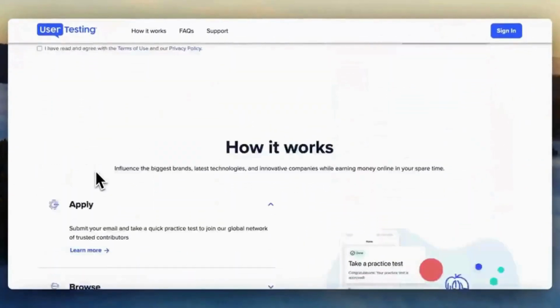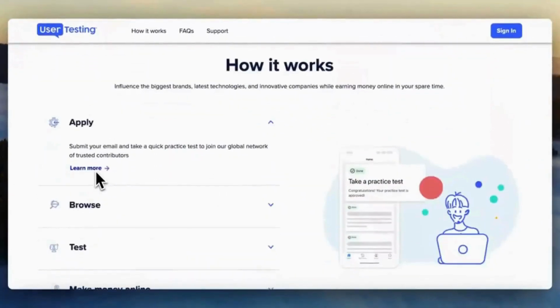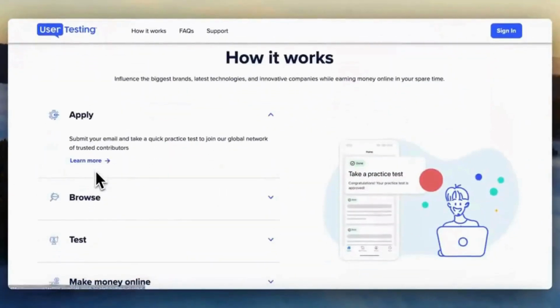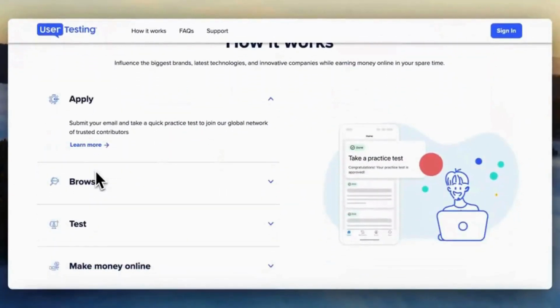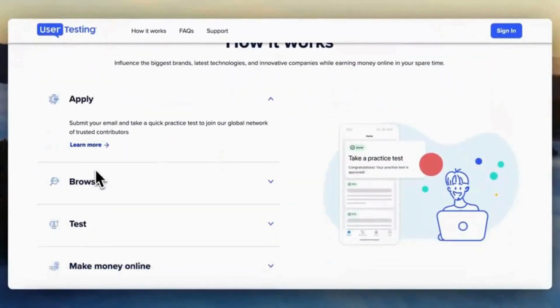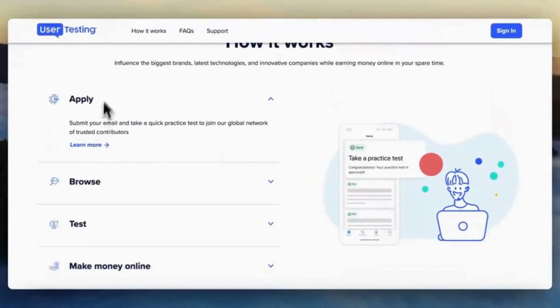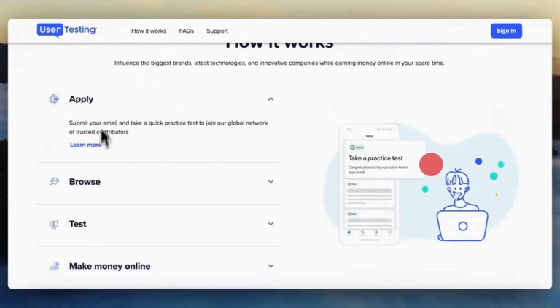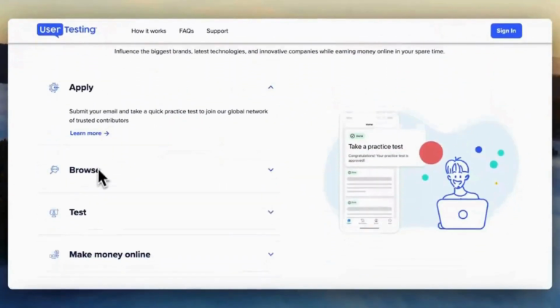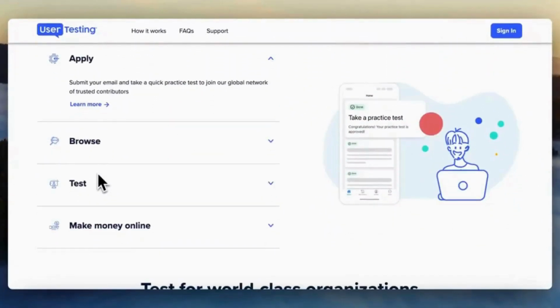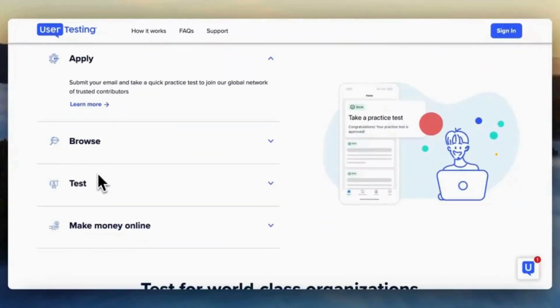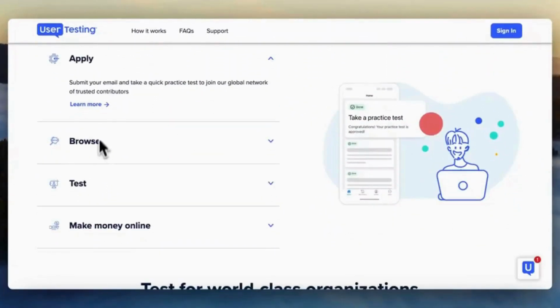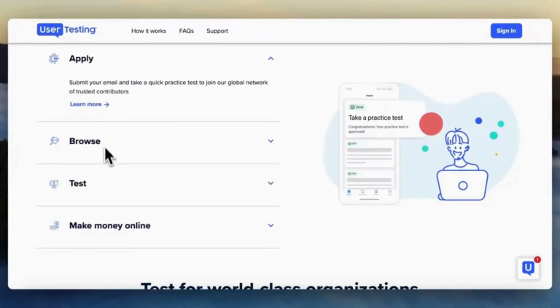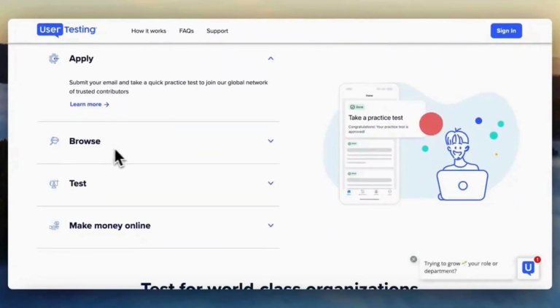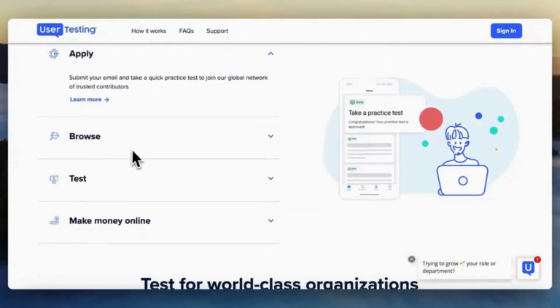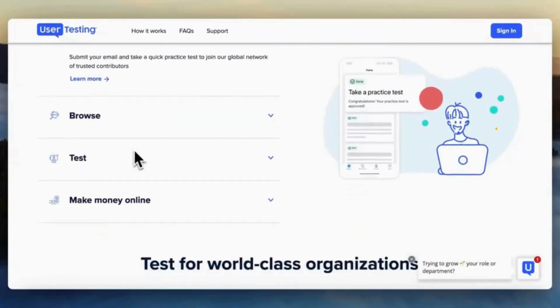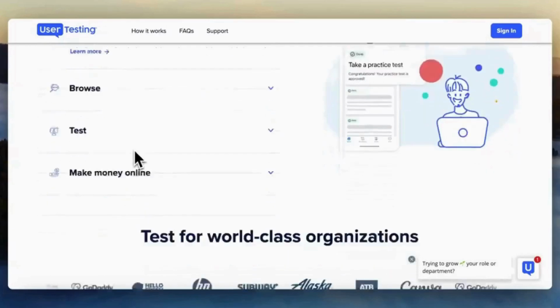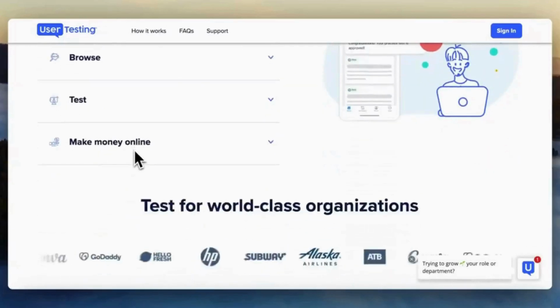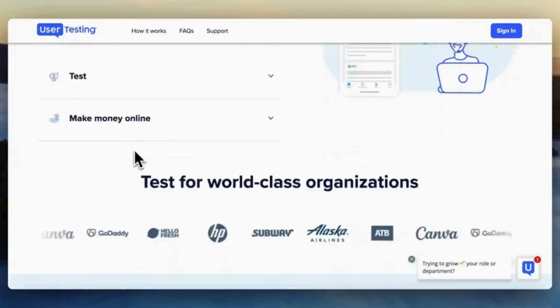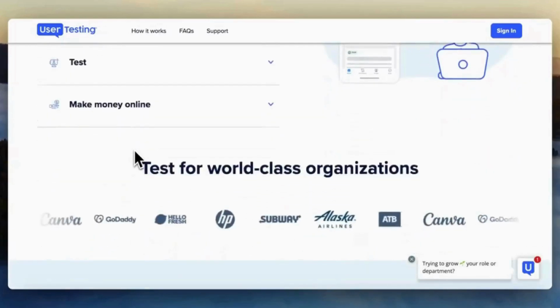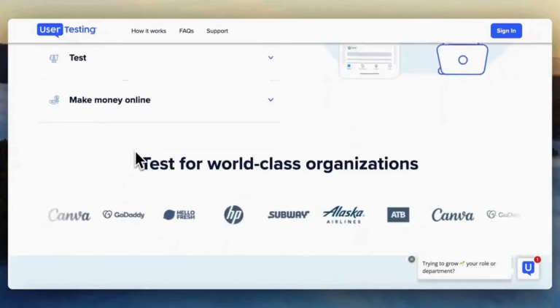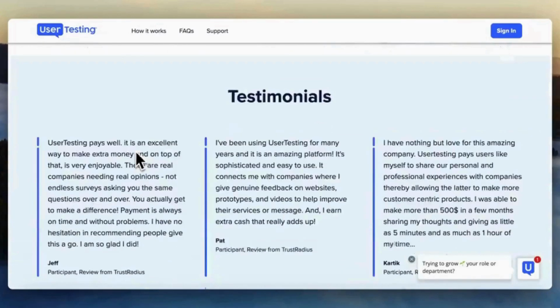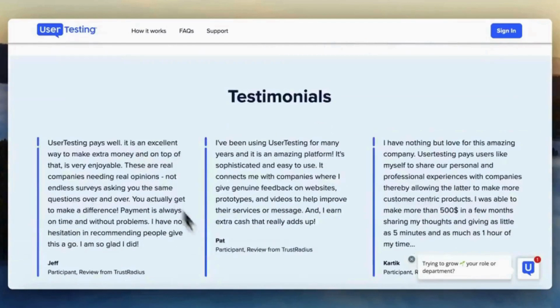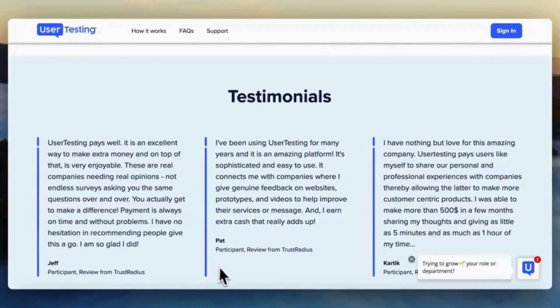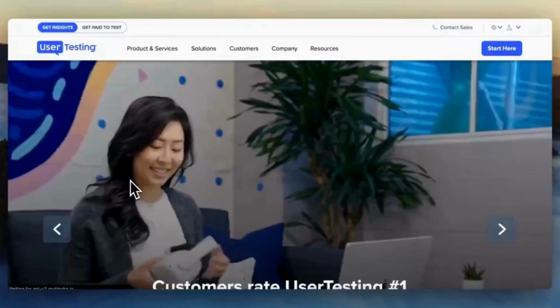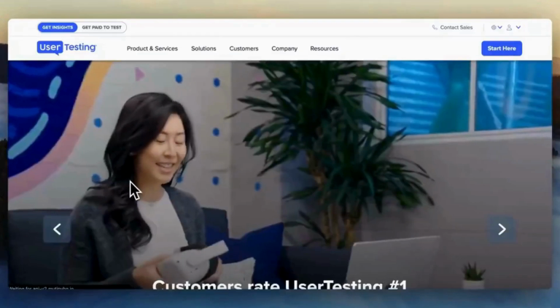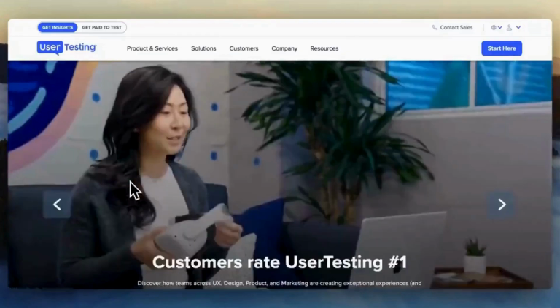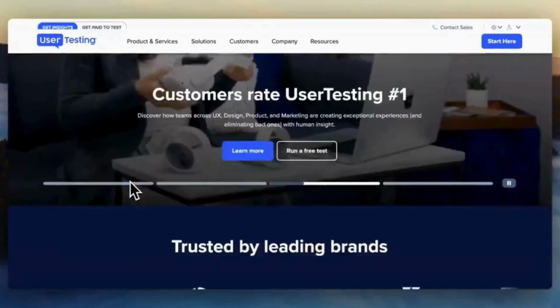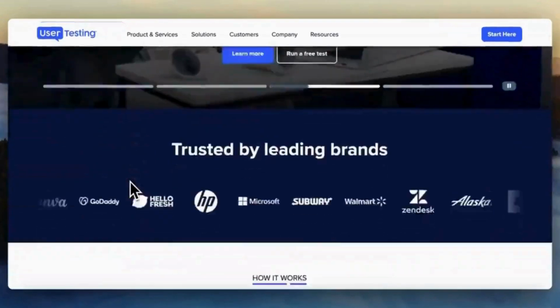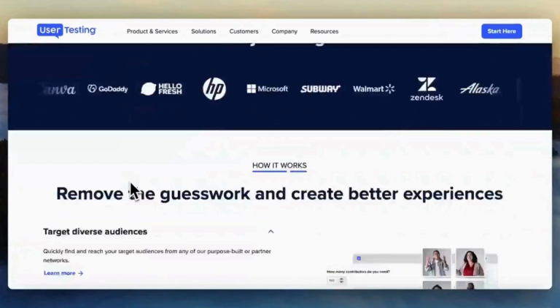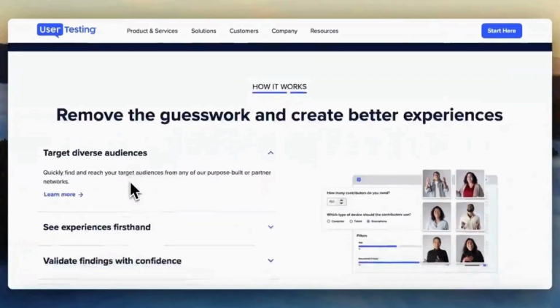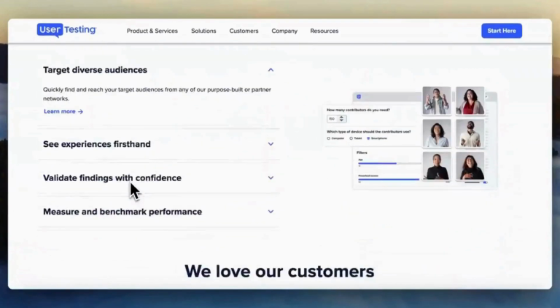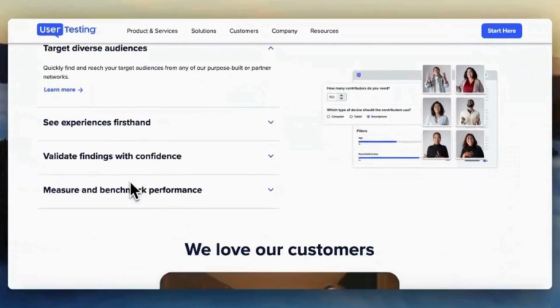UserZoom offers compensation for your time and feedback. Compensation may be in the form of cash, gift cards, or other rewards.